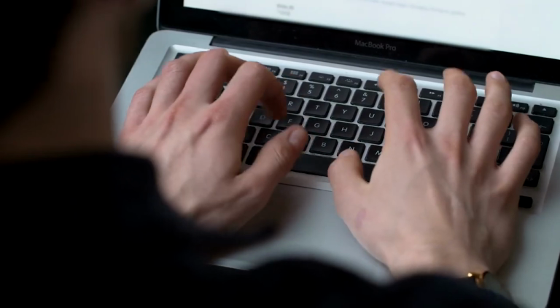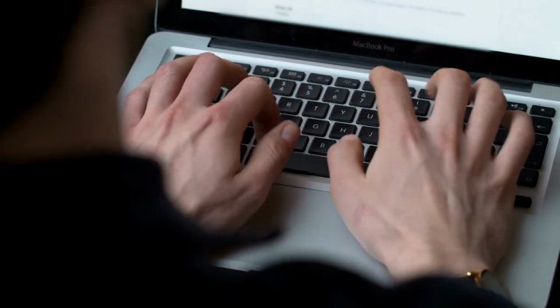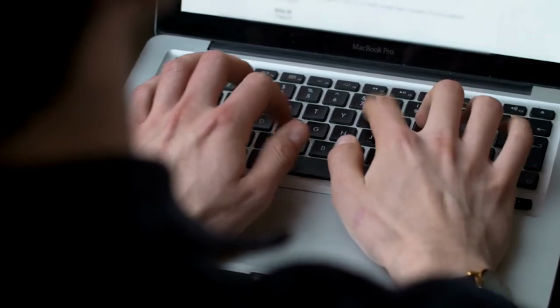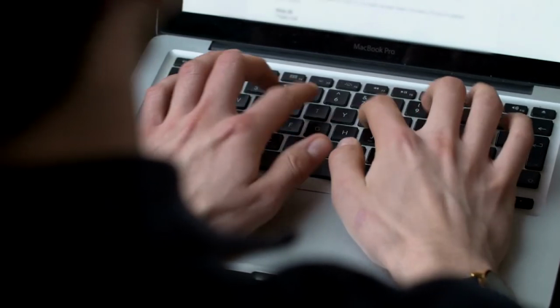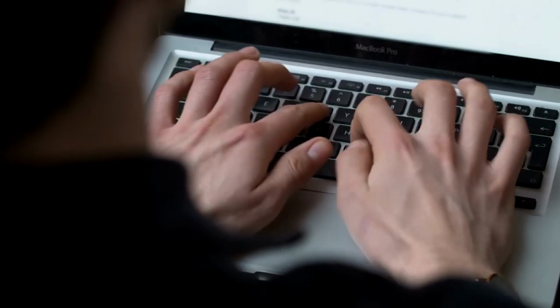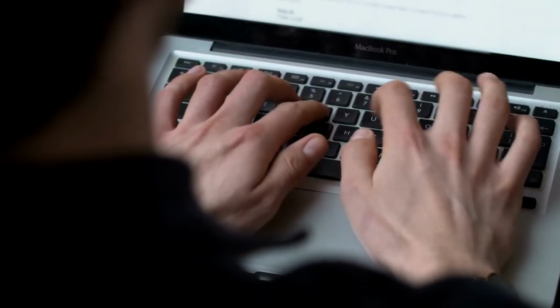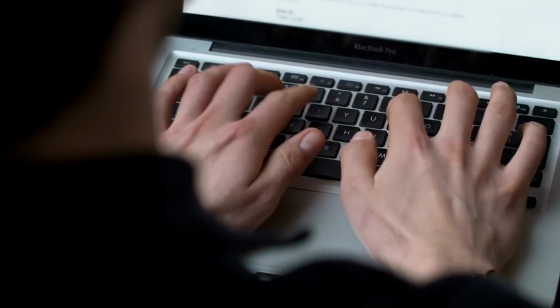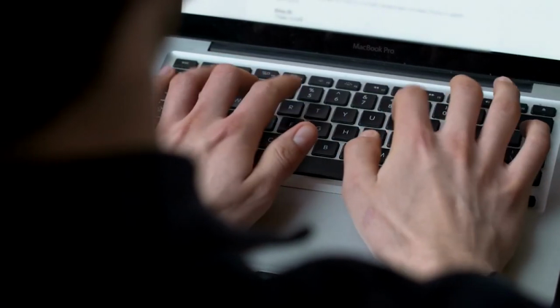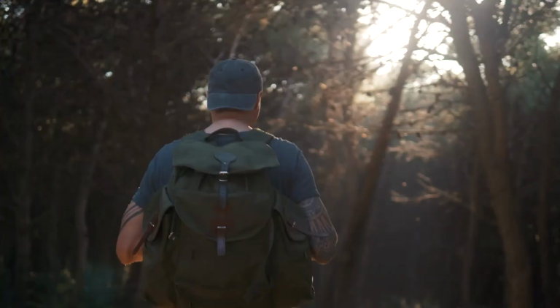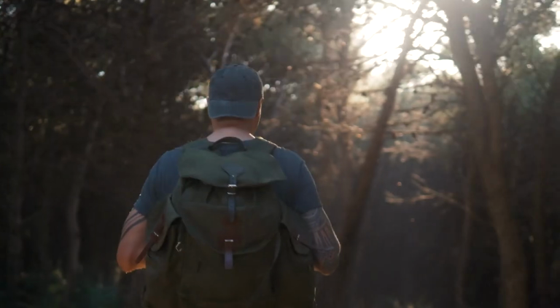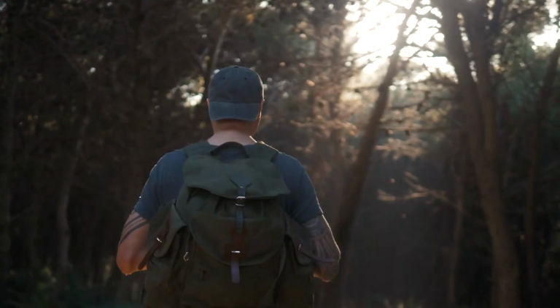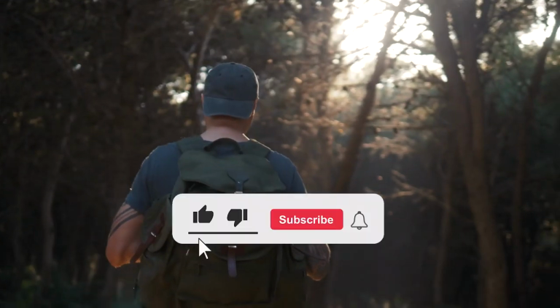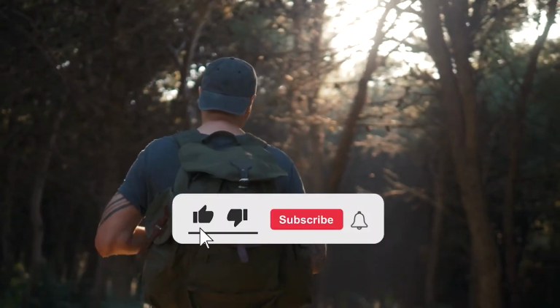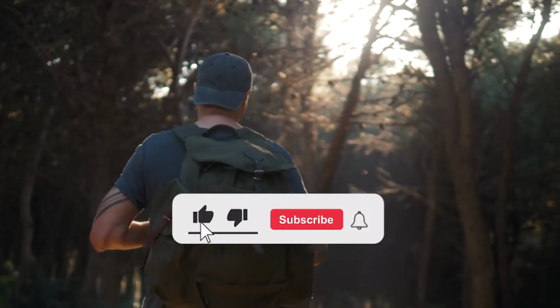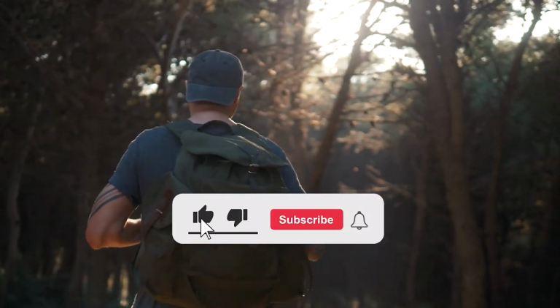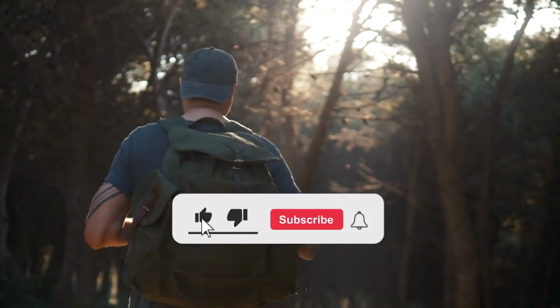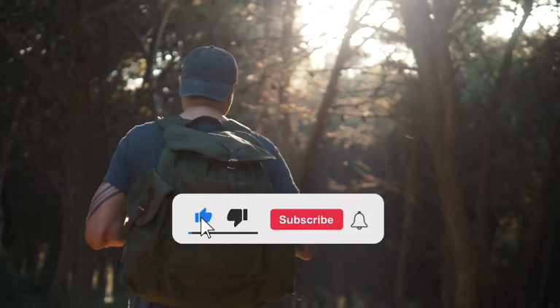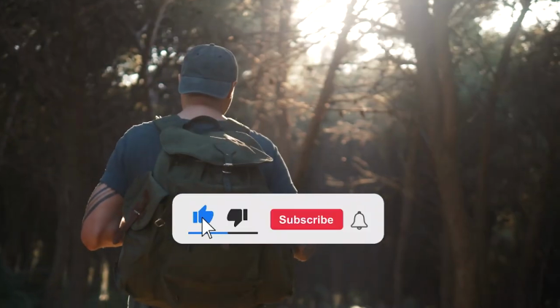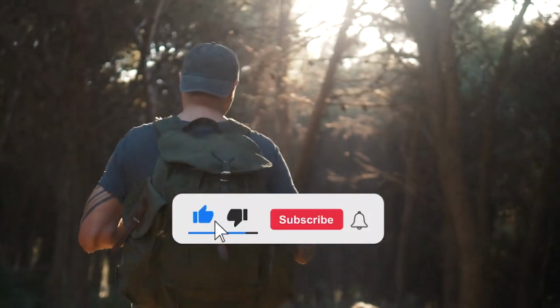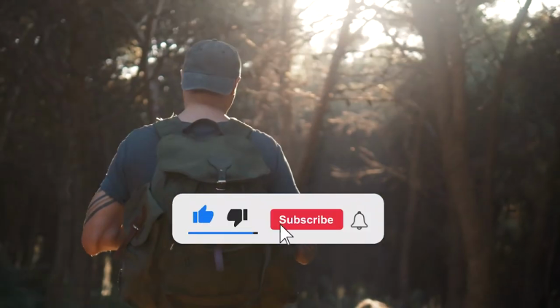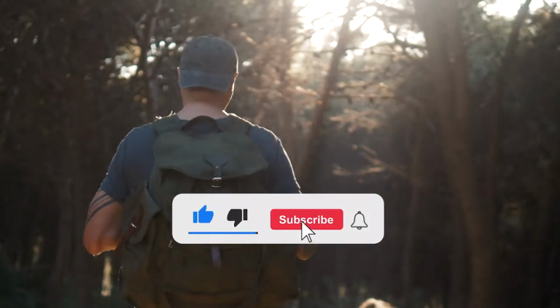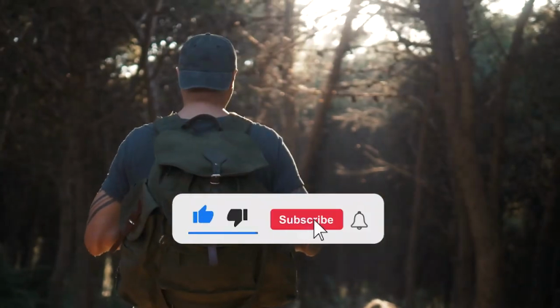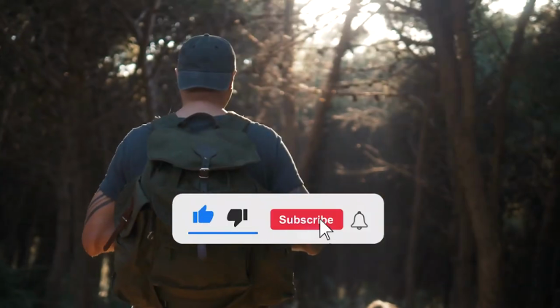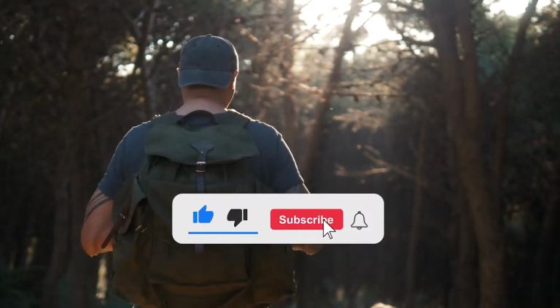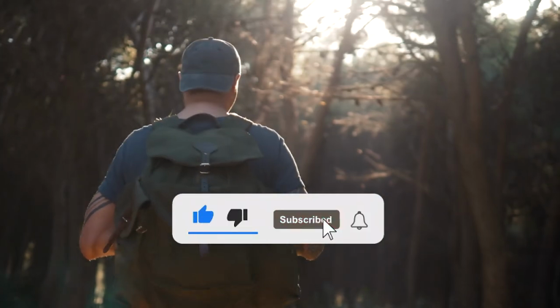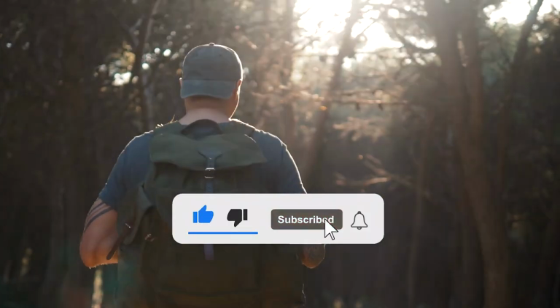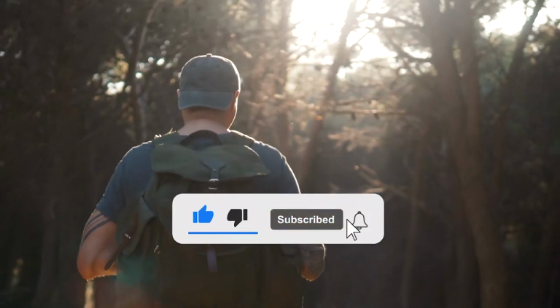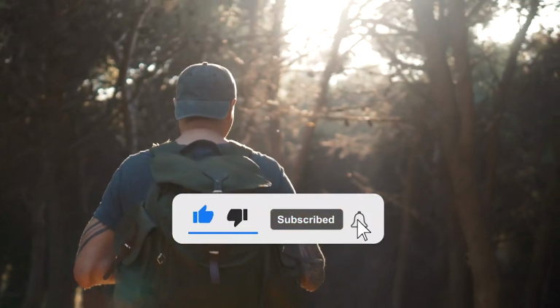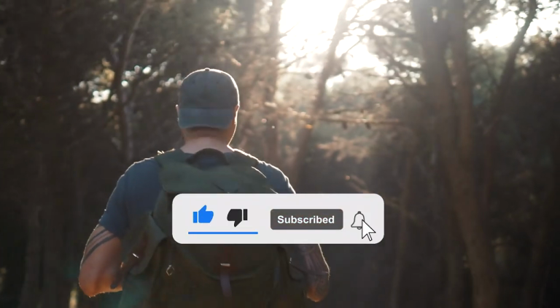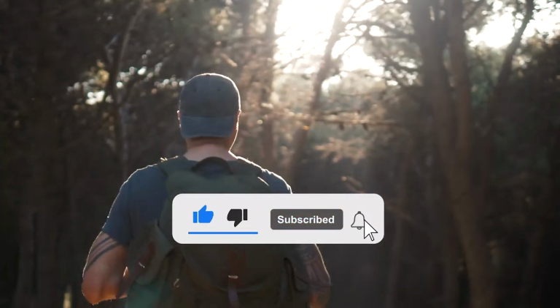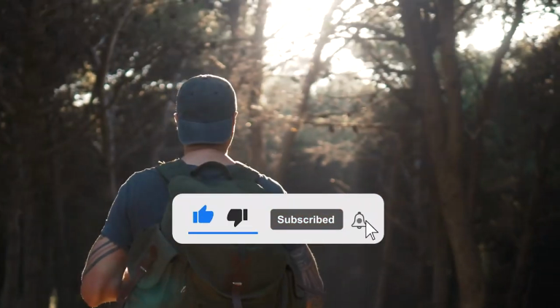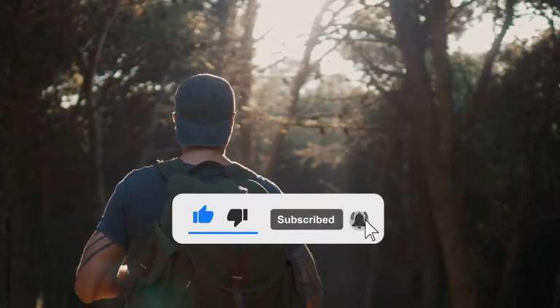Which of these attractions would you visit first on your trip to Gatlinburg? Drop your answers in the comment section below, and don't forget to like and subscribe. See you in the next video!